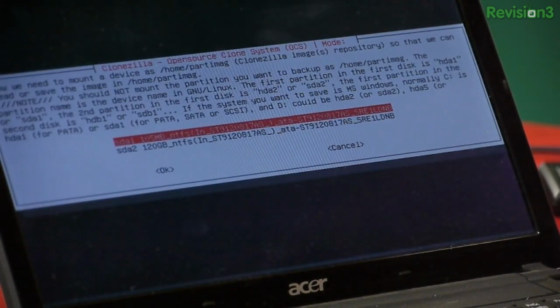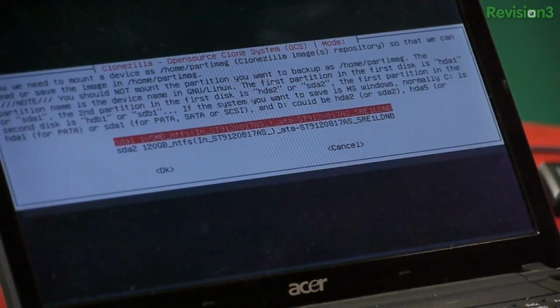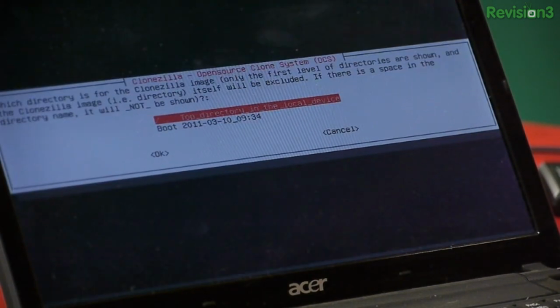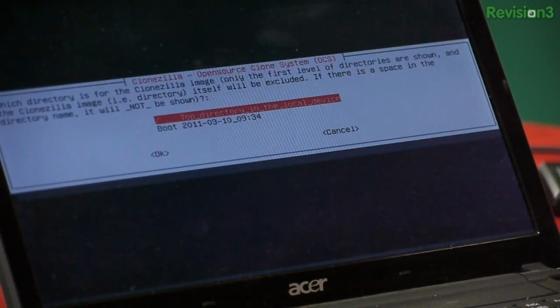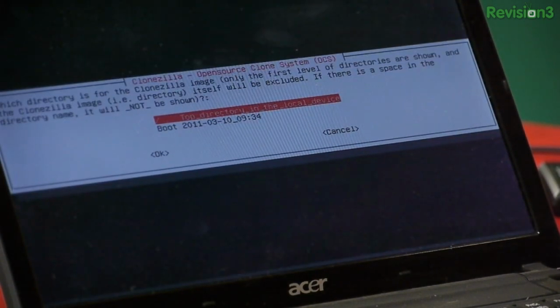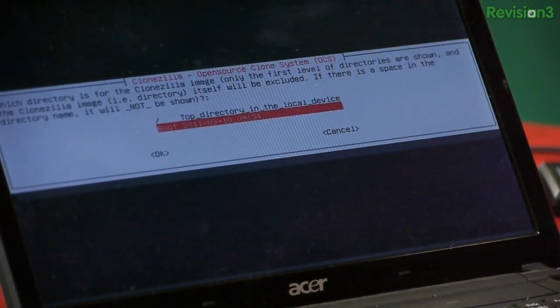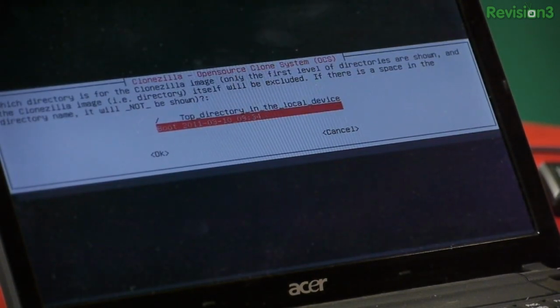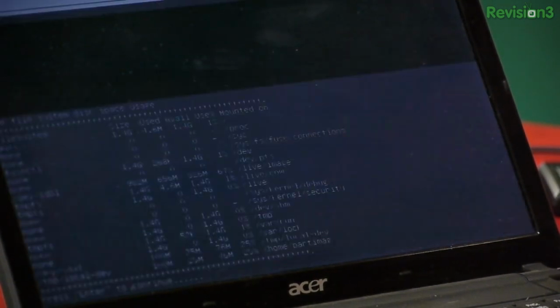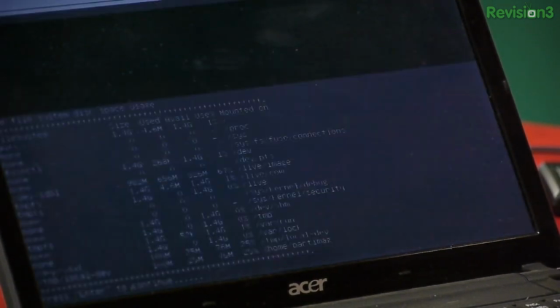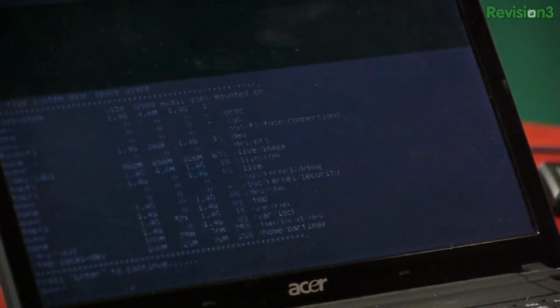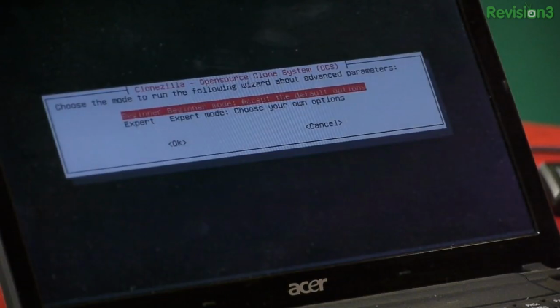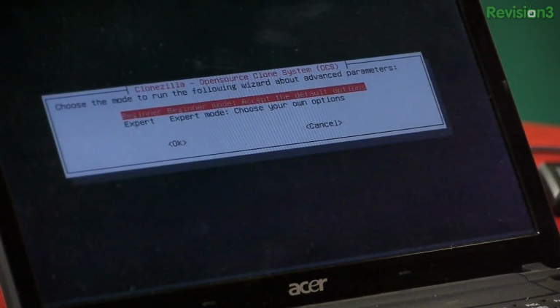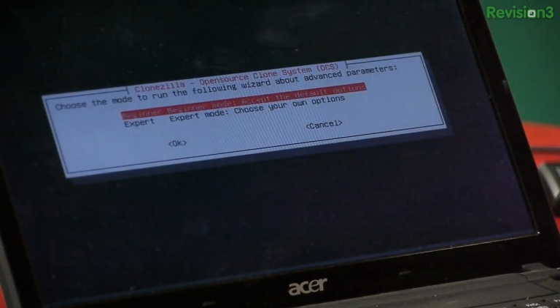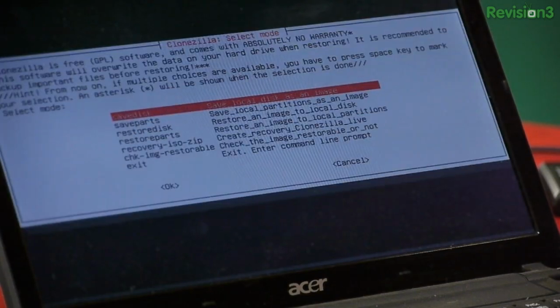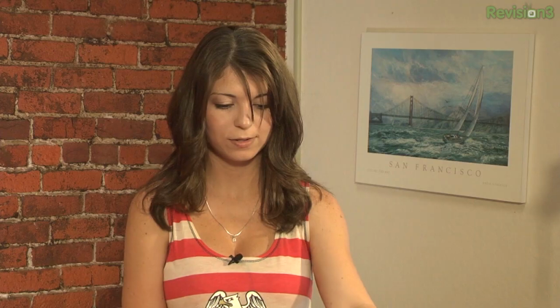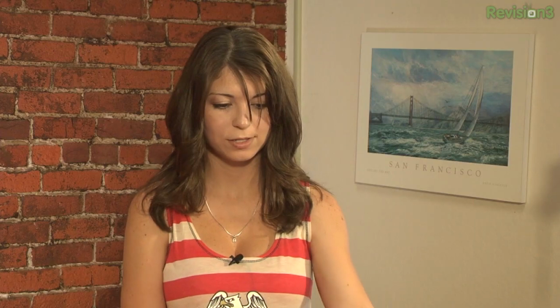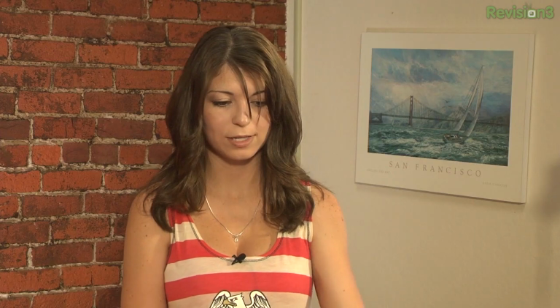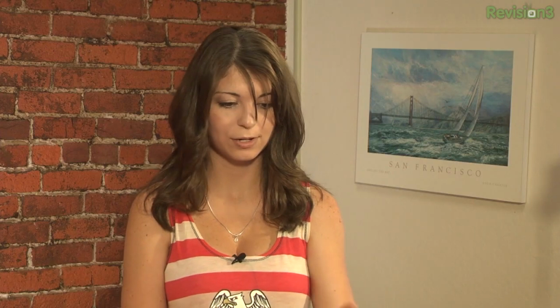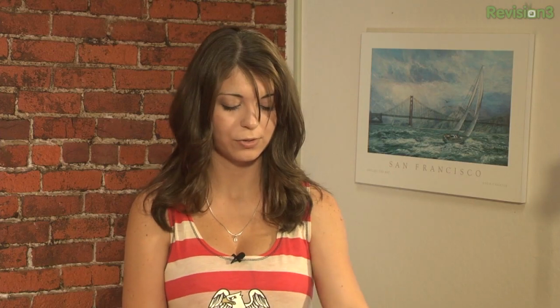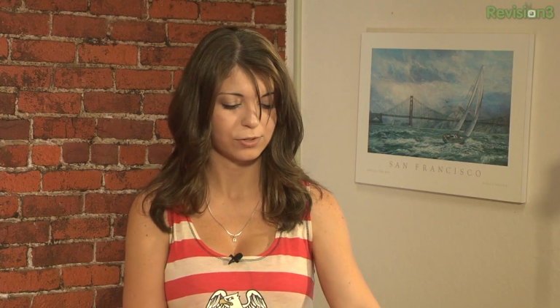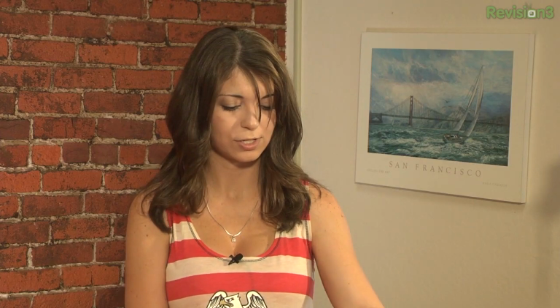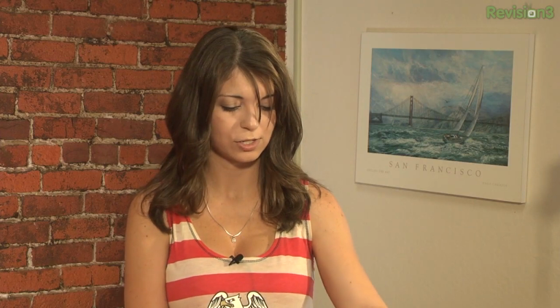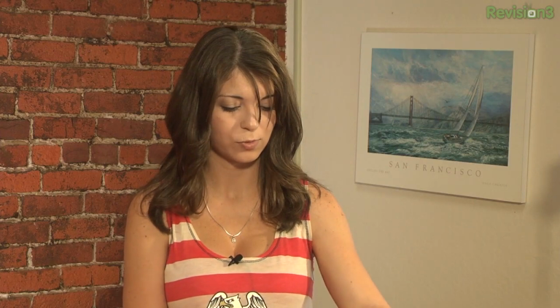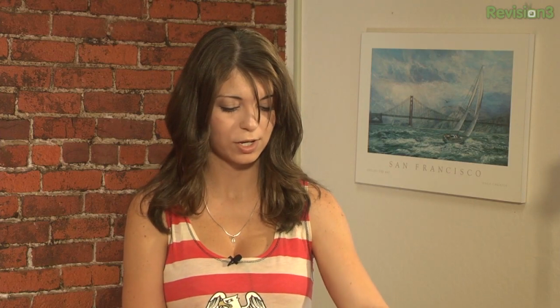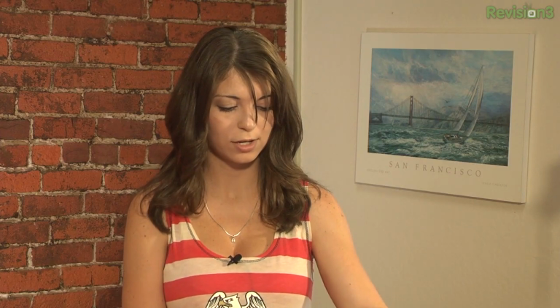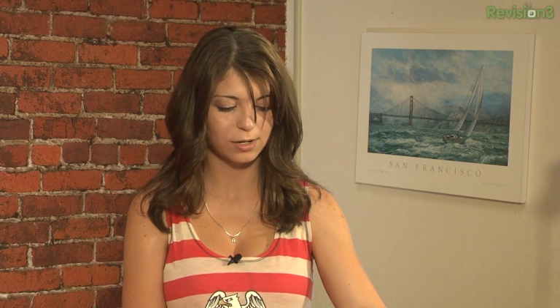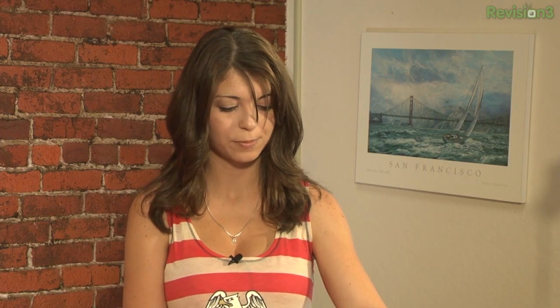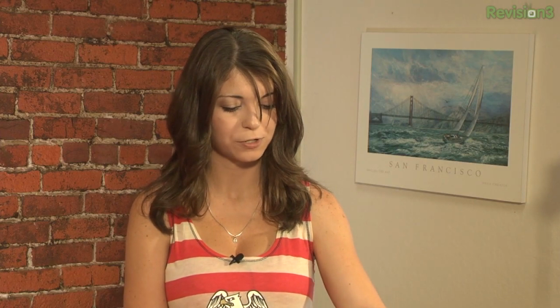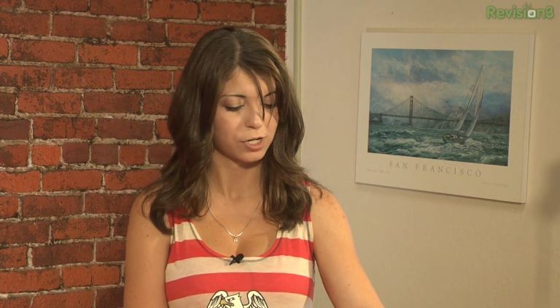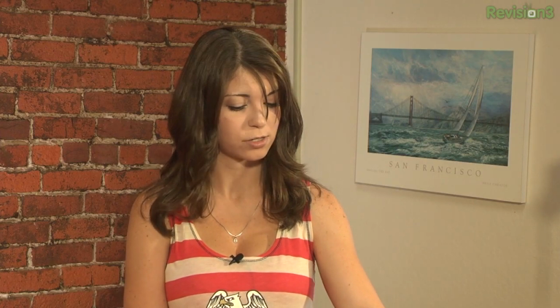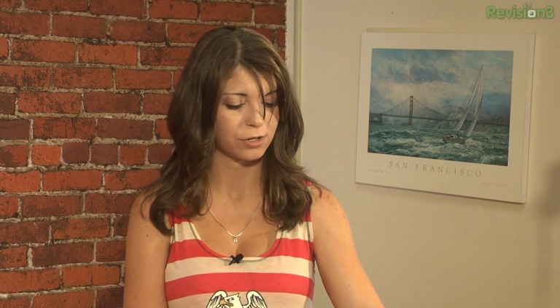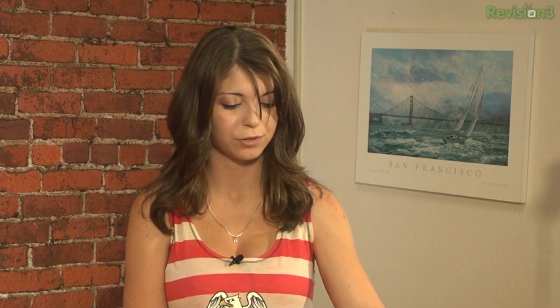I'm going to restart my computer now that I know Clonezilla is working, and I'm going to try Sardu.